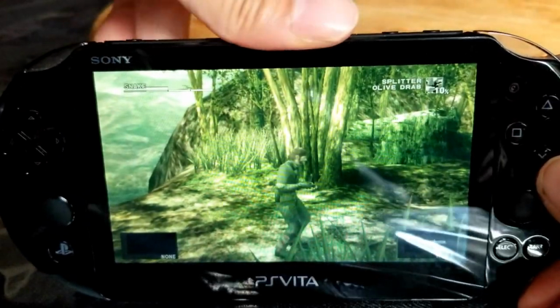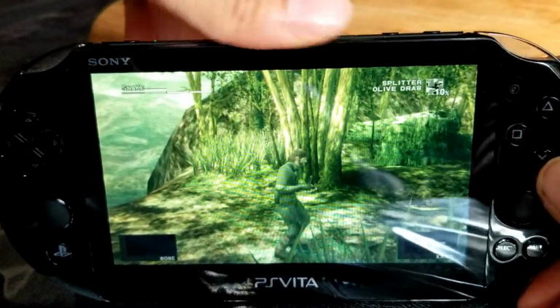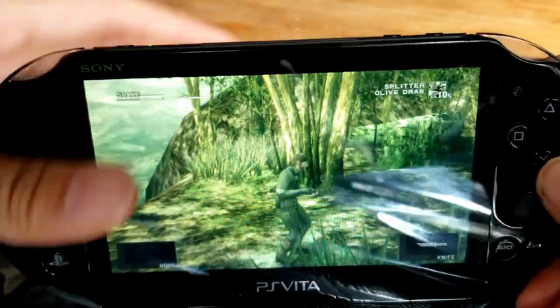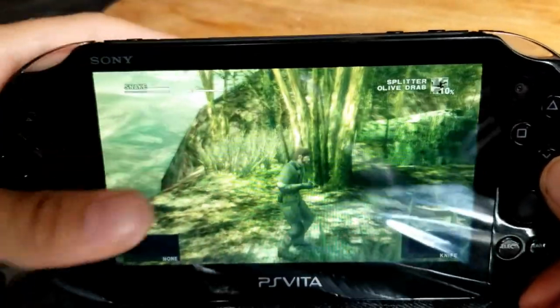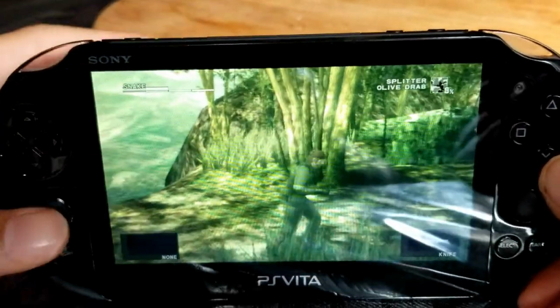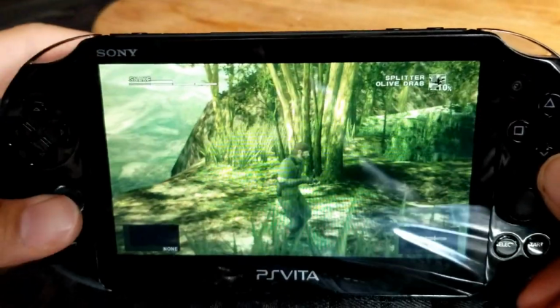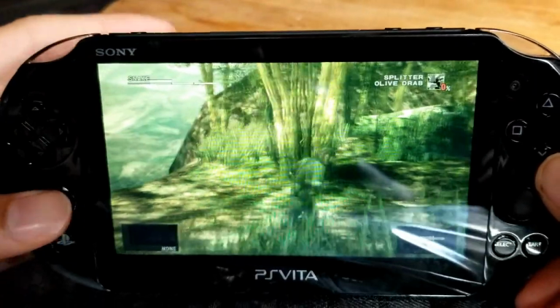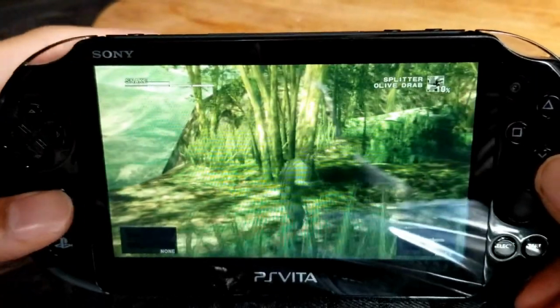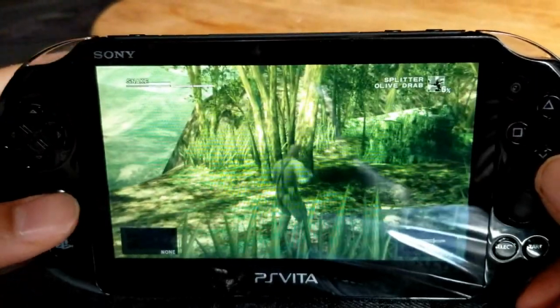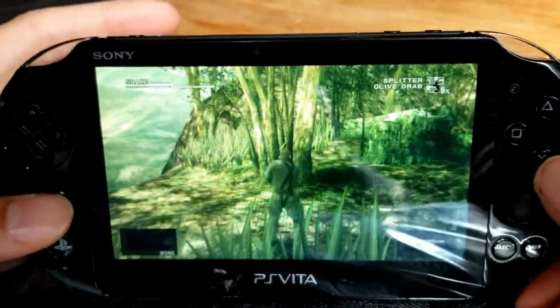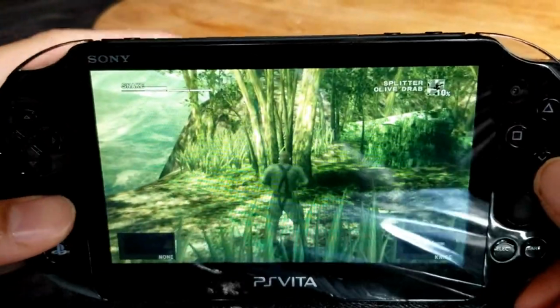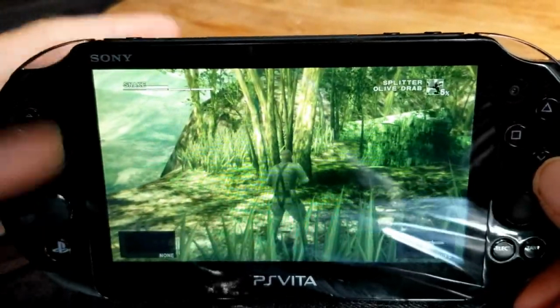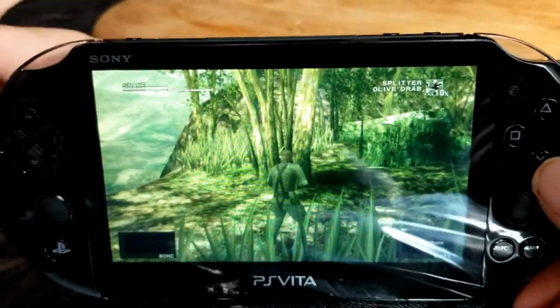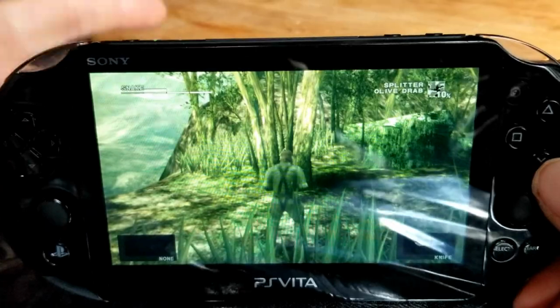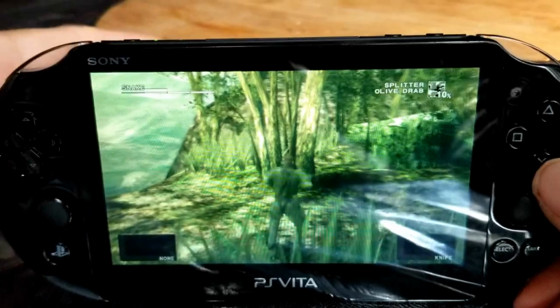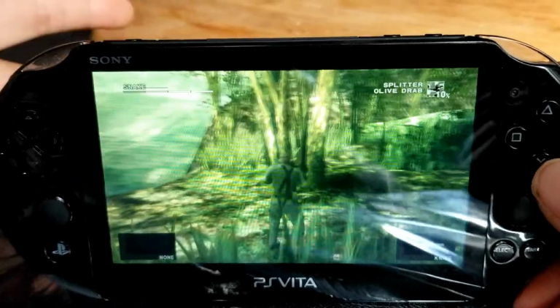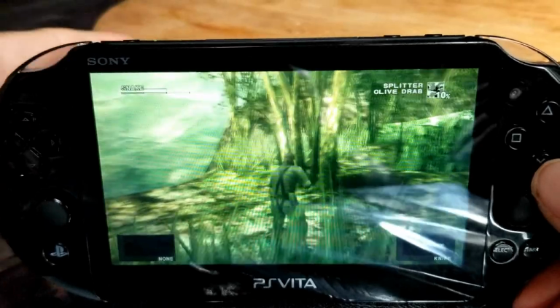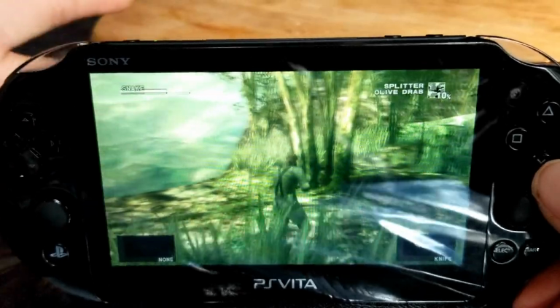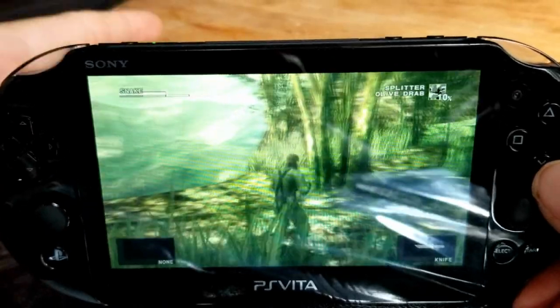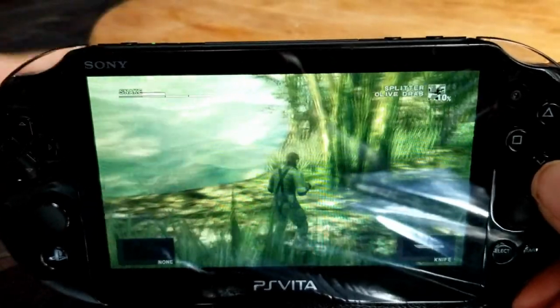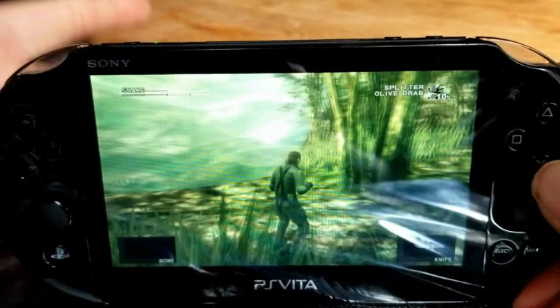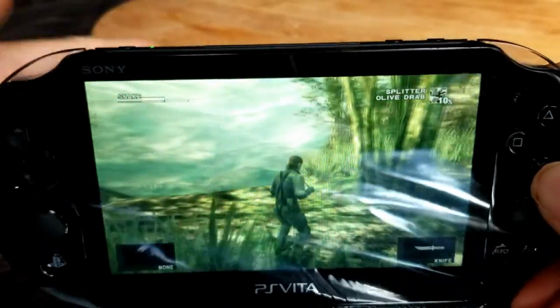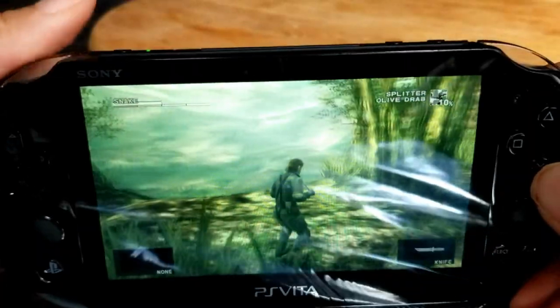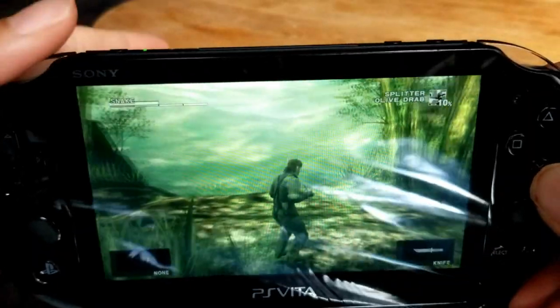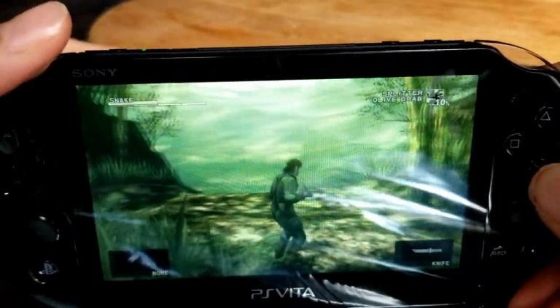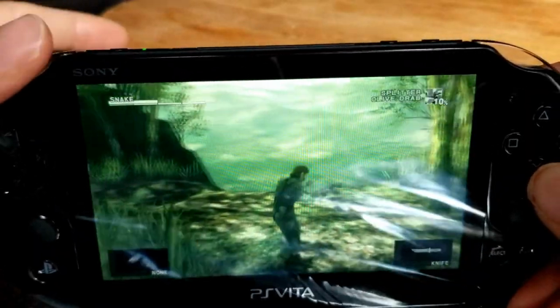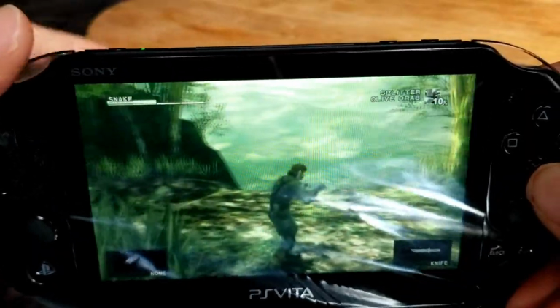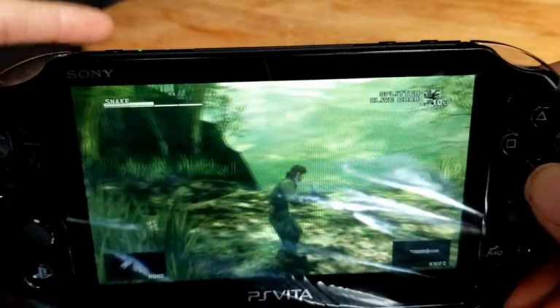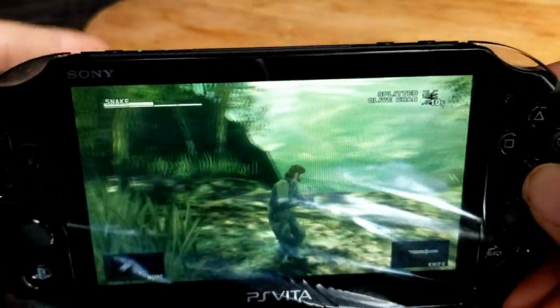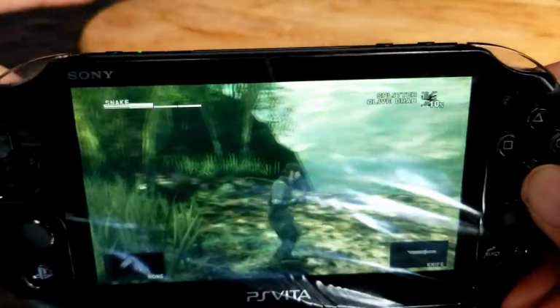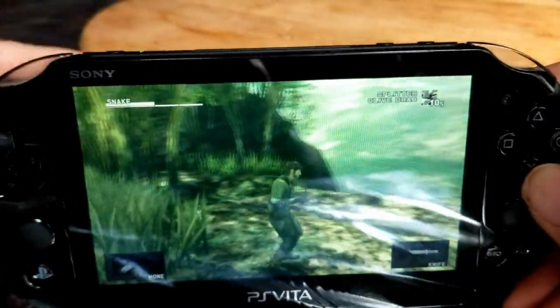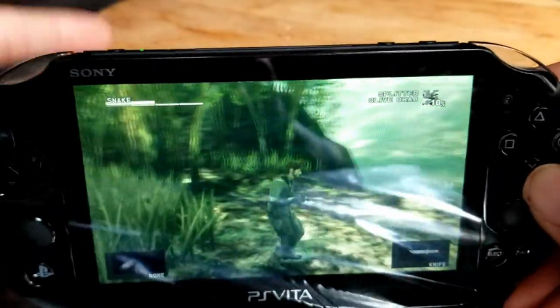I highly dislike the rear touchpad, but not all games utilize it. However the games that do utilize it can drive me nuts — like Metal Gear Solid Snake Eater. It's a great game but the rear touchpad is just so not necessary. It's so annoying.